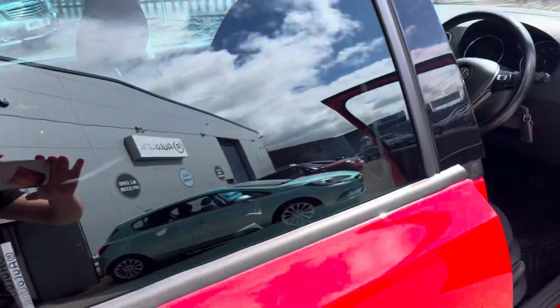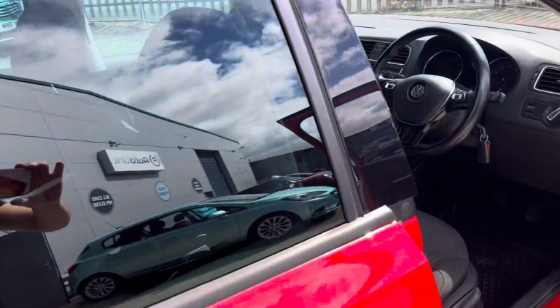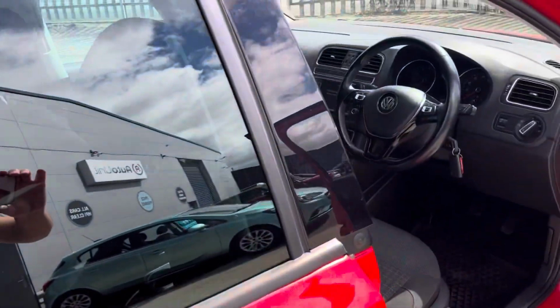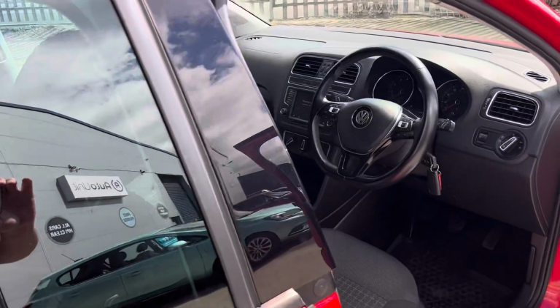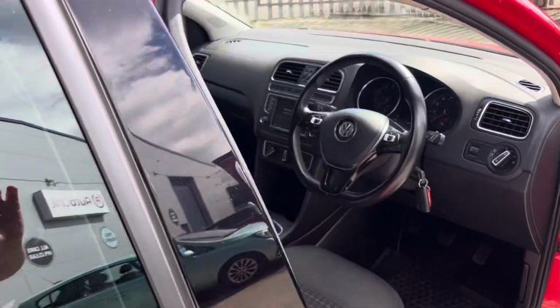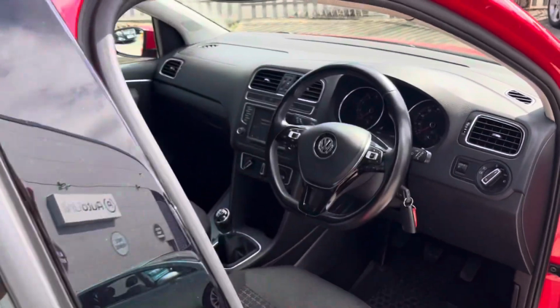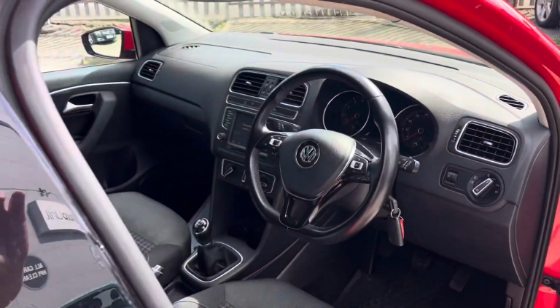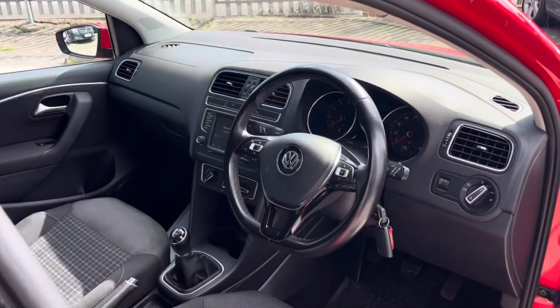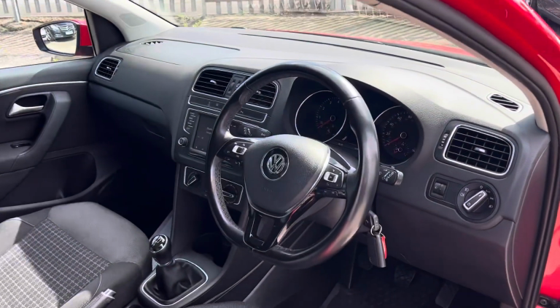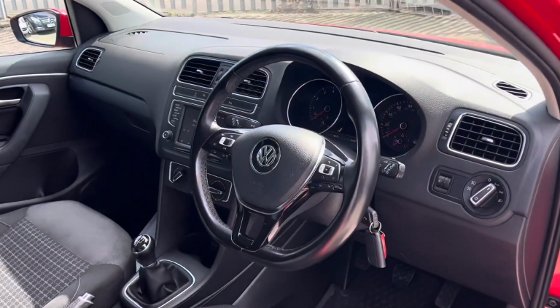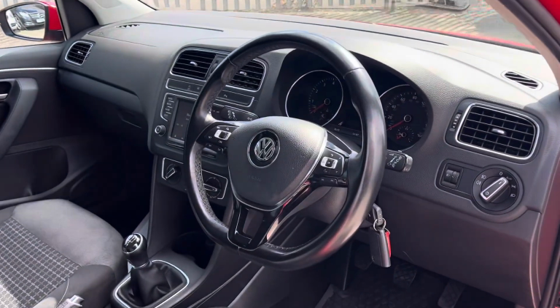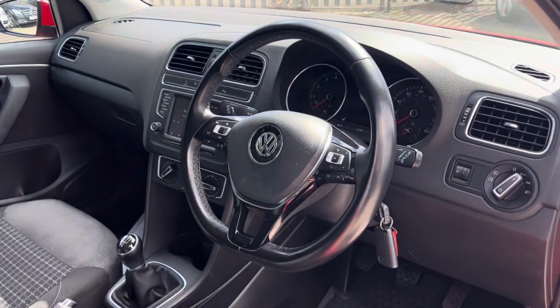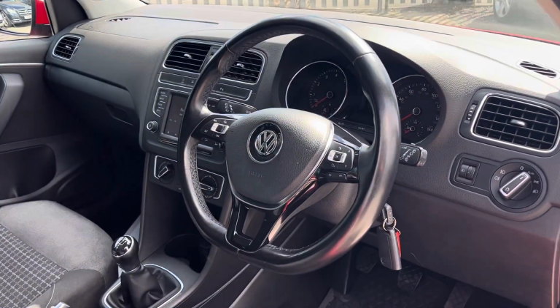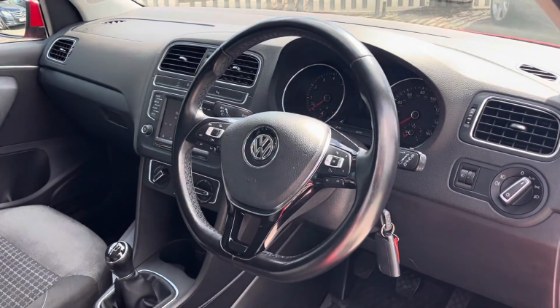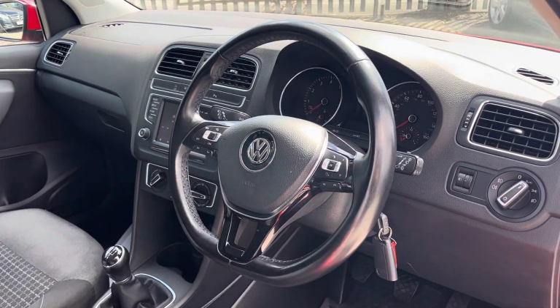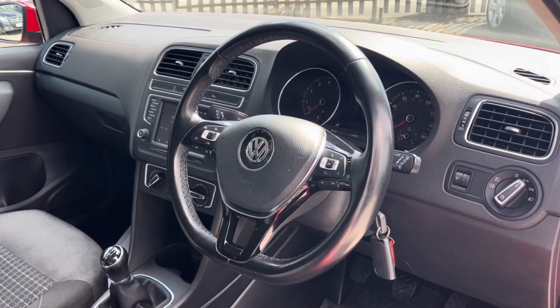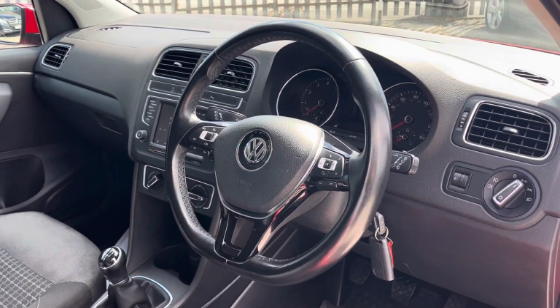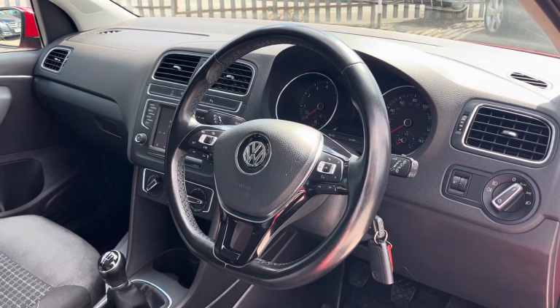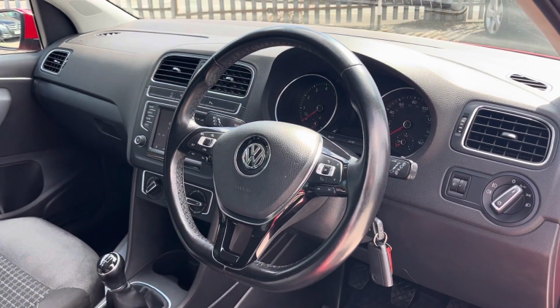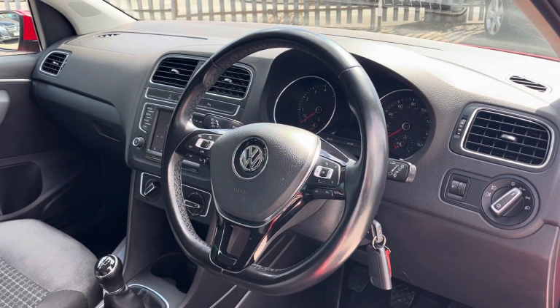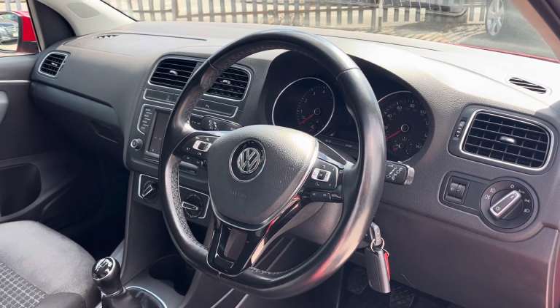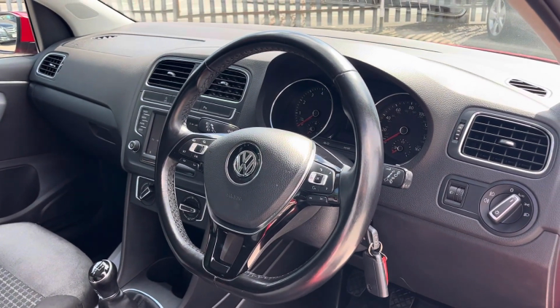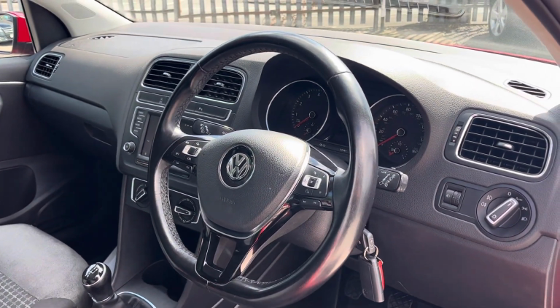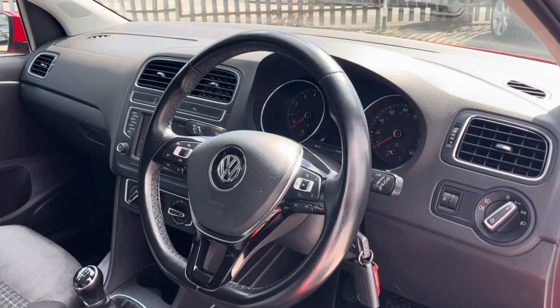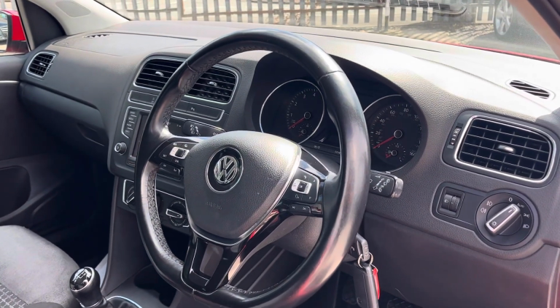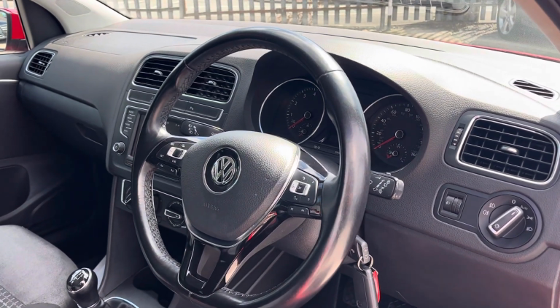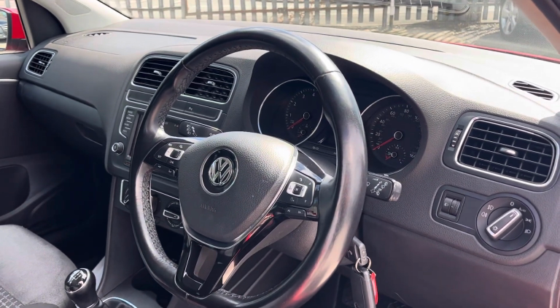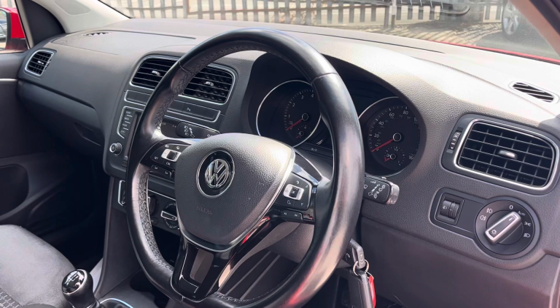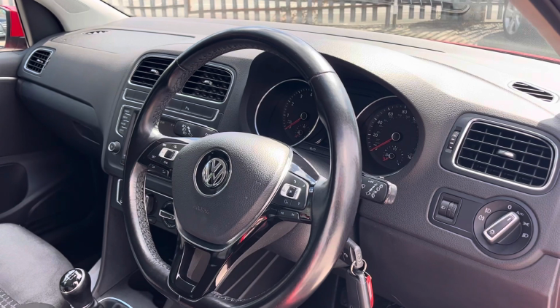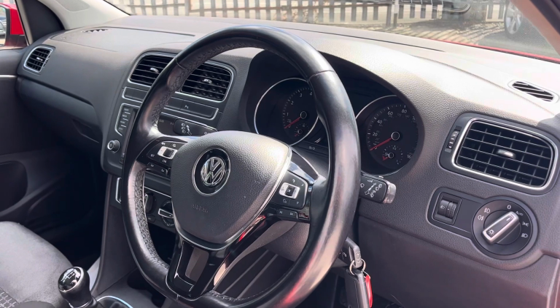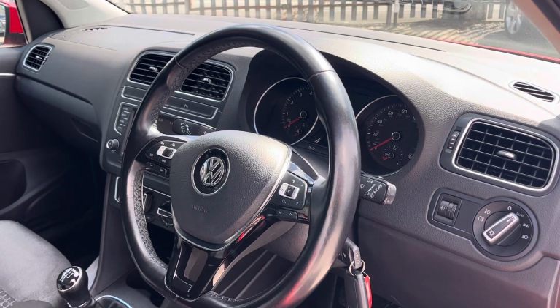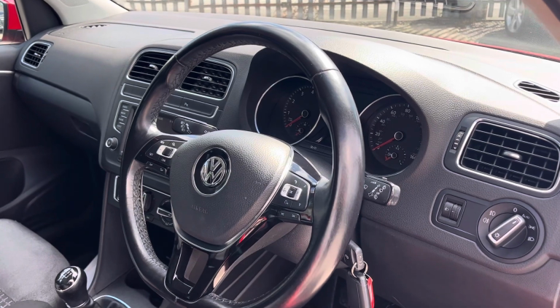Come around here and we've got the sporty flat-bottom steering wheel. As mentioned before, we've also got the automatic headlights.